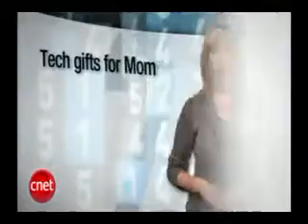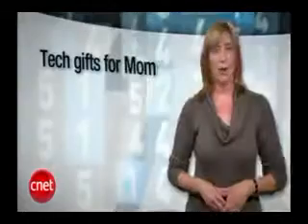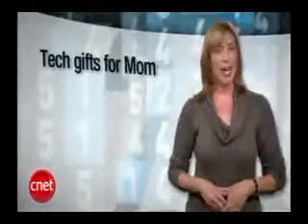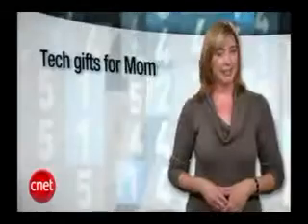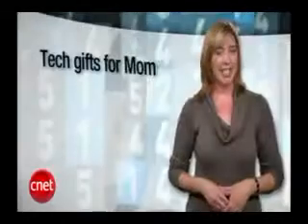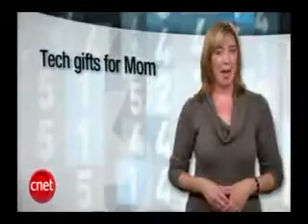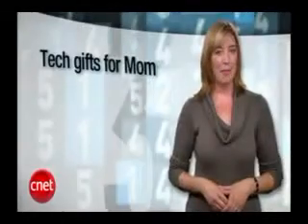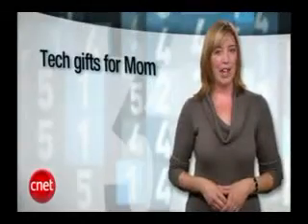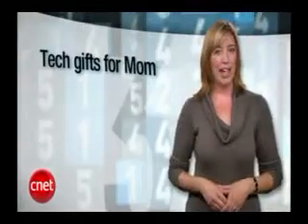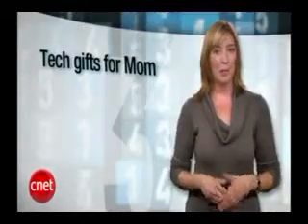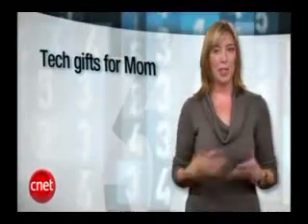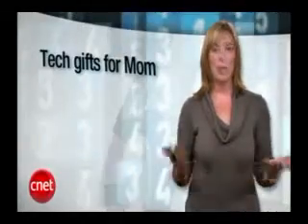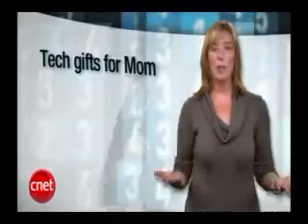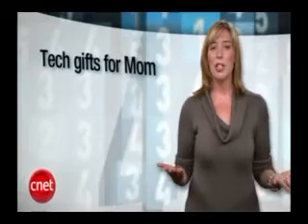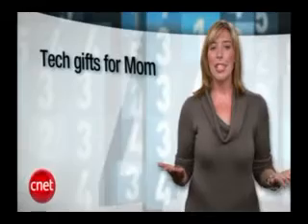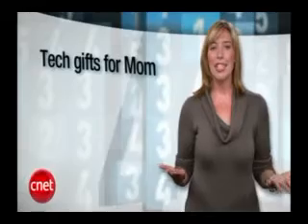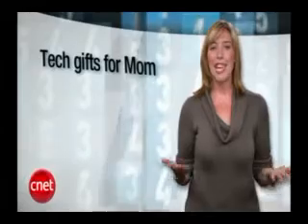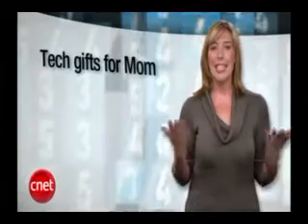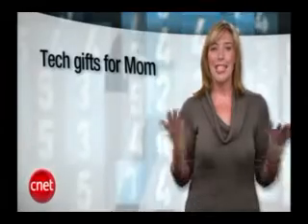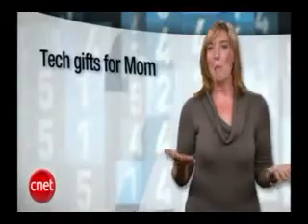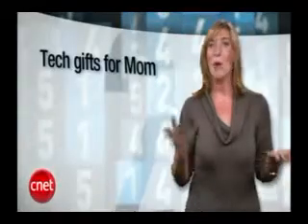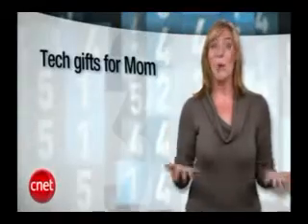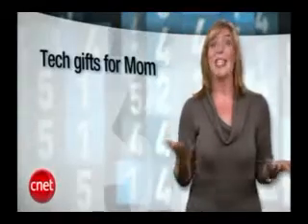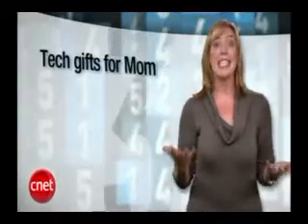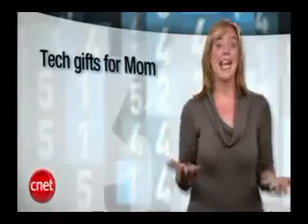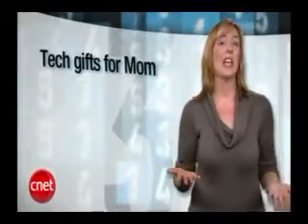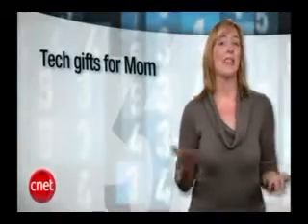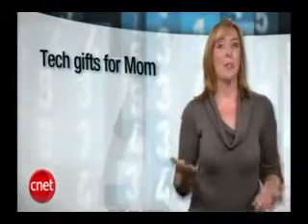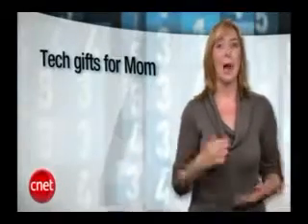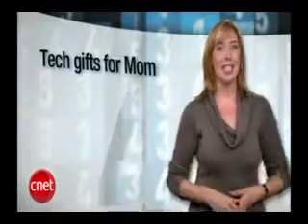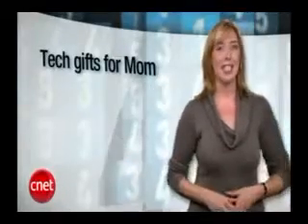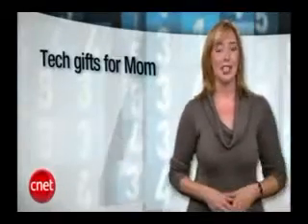All right, it's time to find out what you suggested as the number 1 tech gift for mom this year.